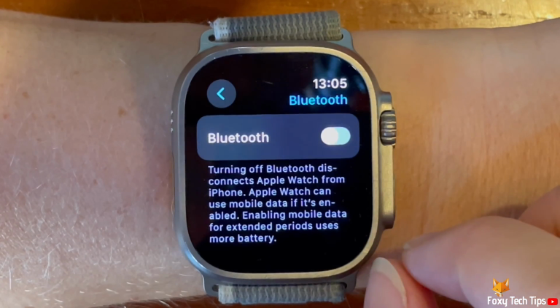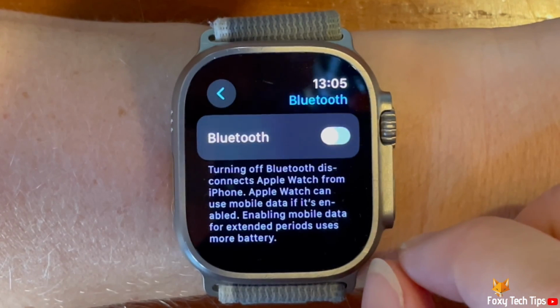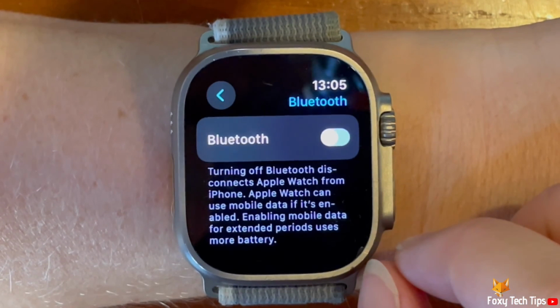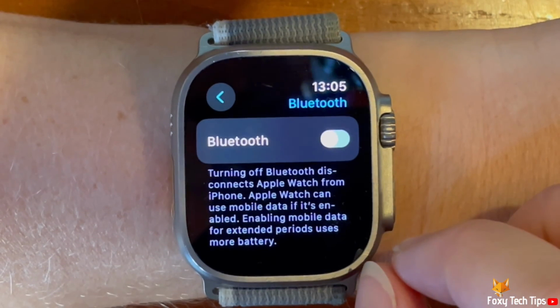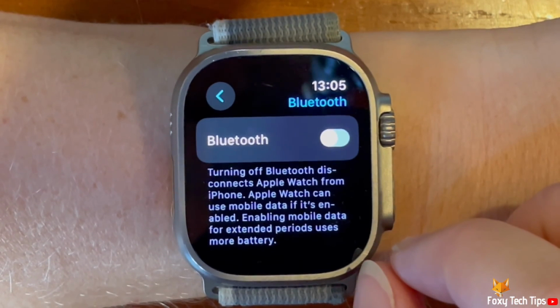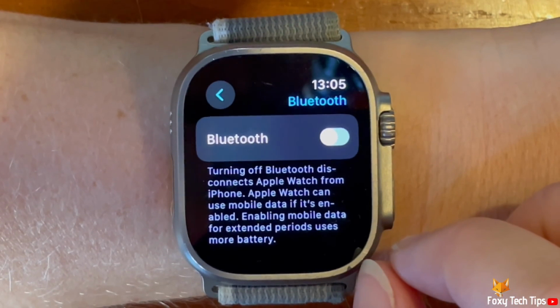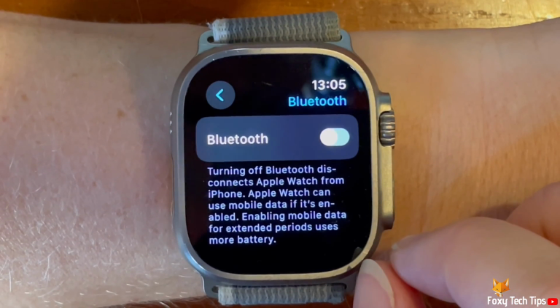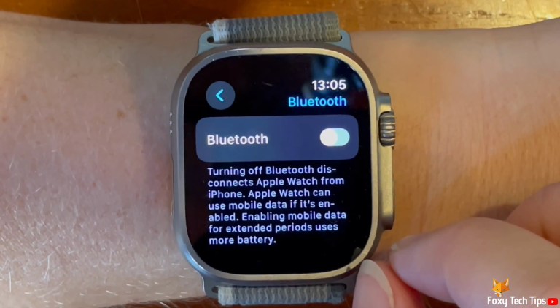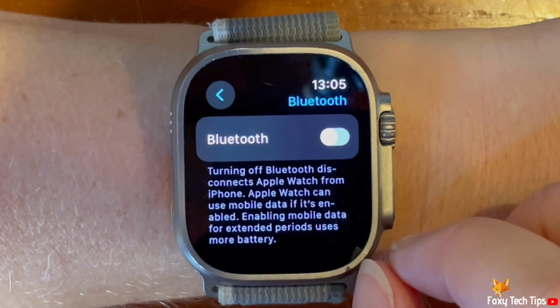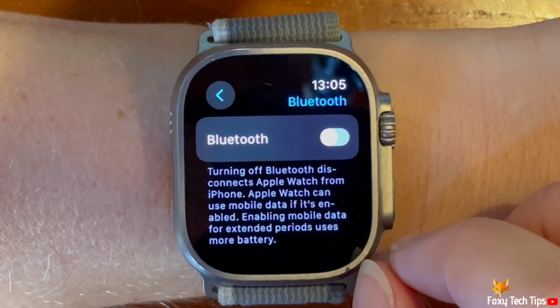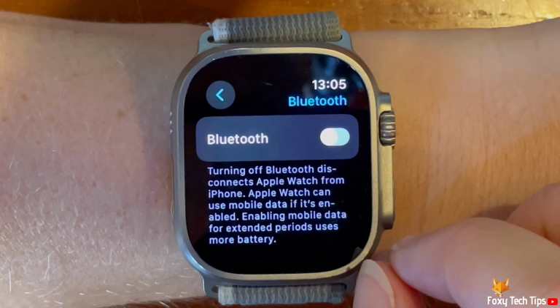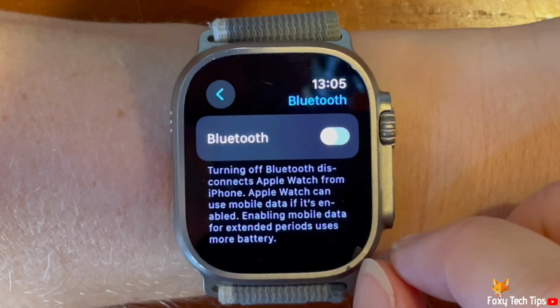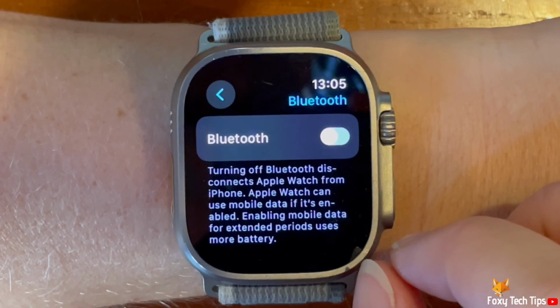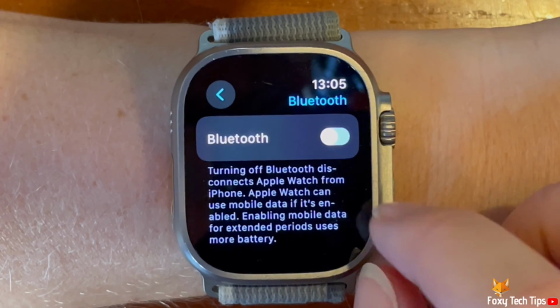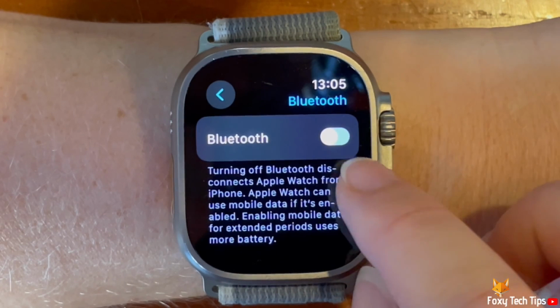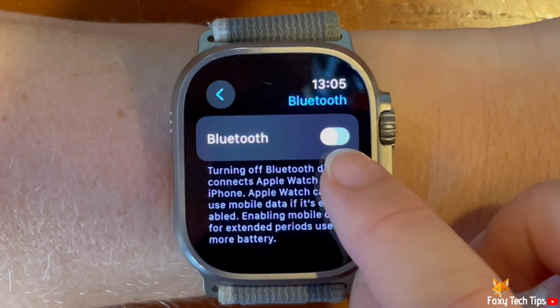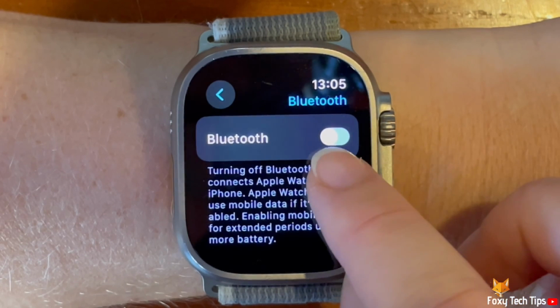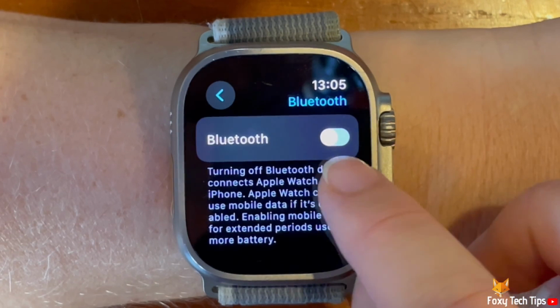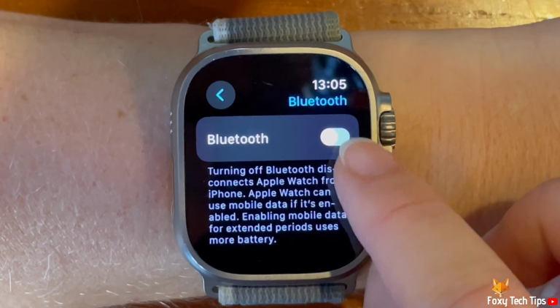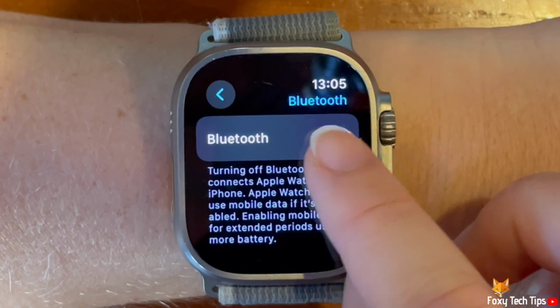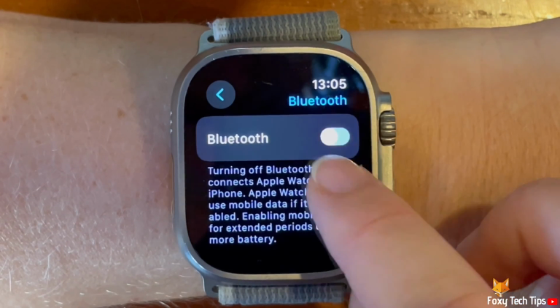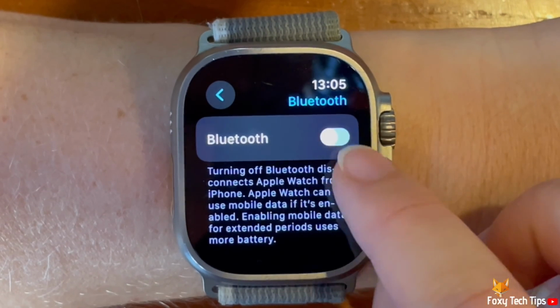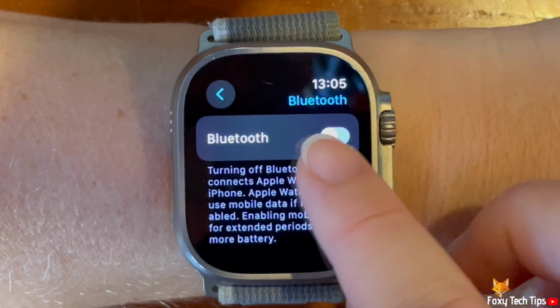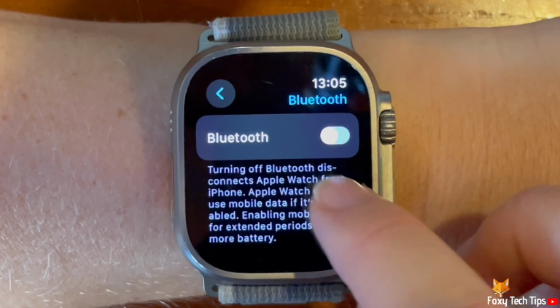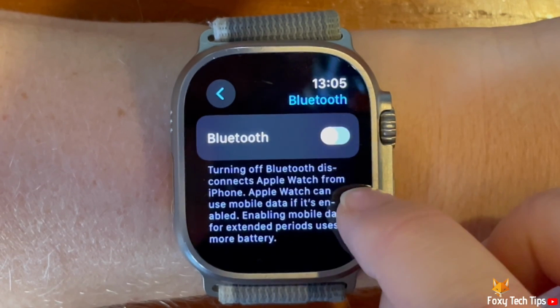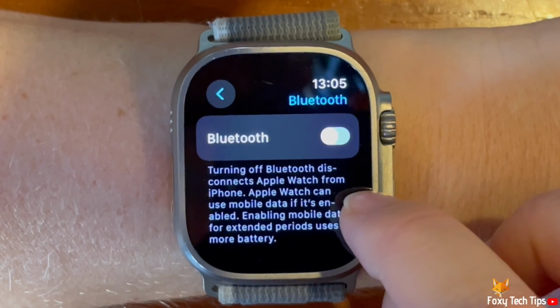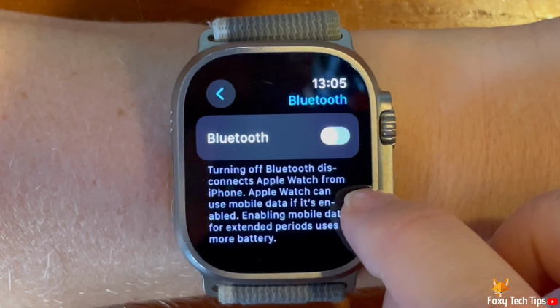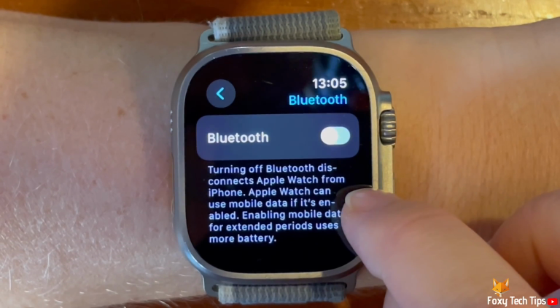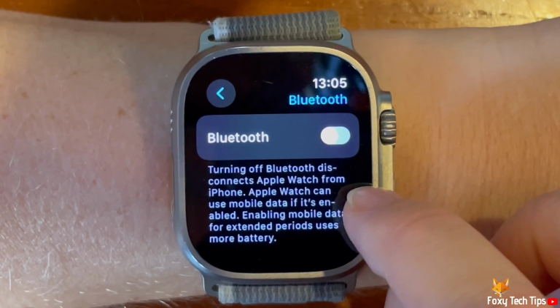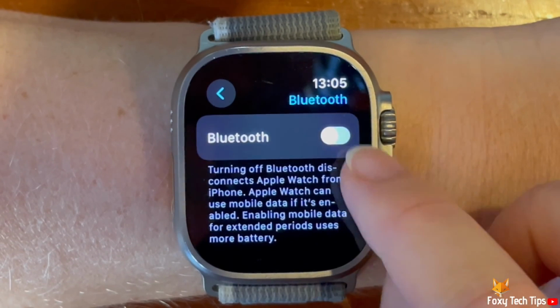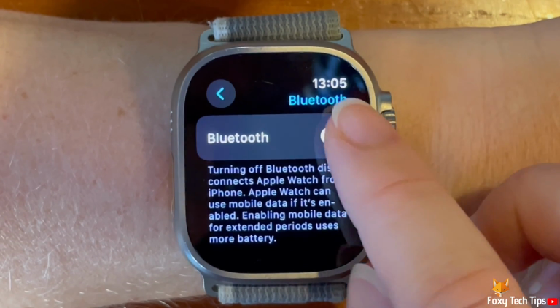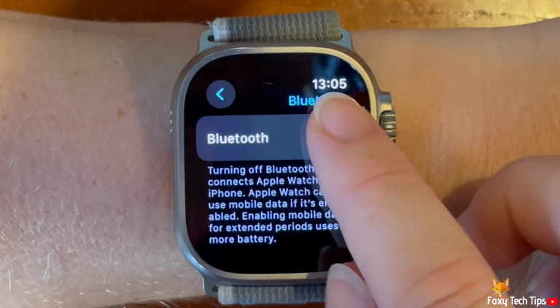When the toggle is green, Bluetooth is turned on, and when grey, it is switched off.